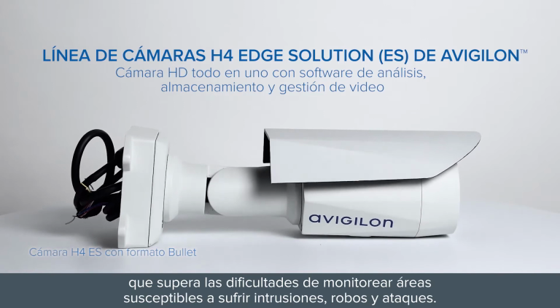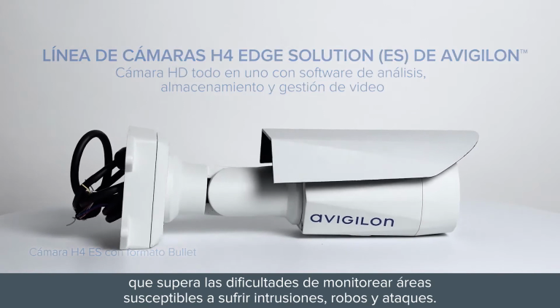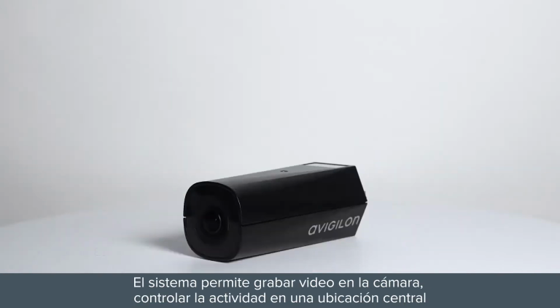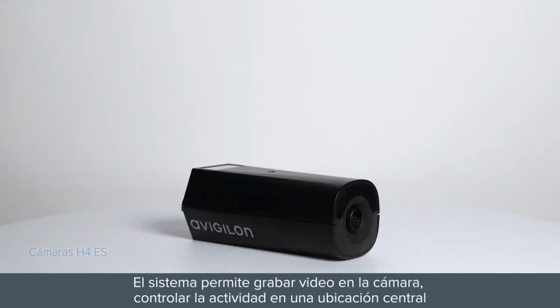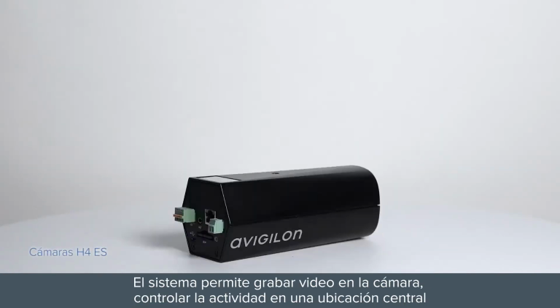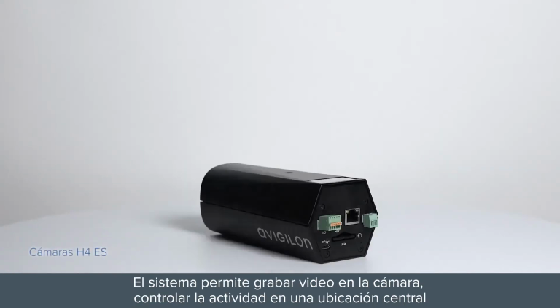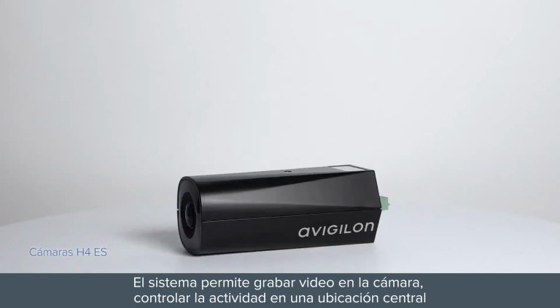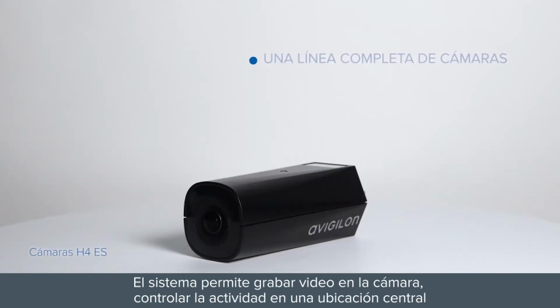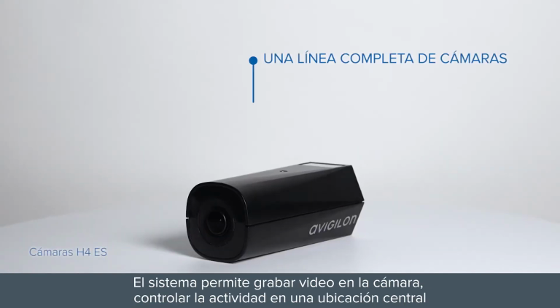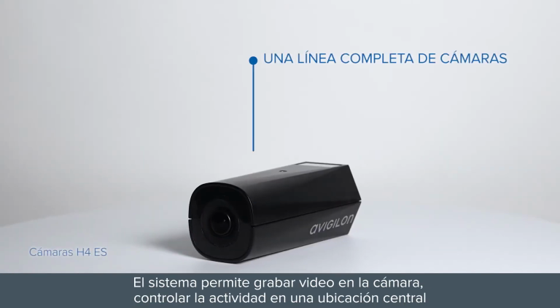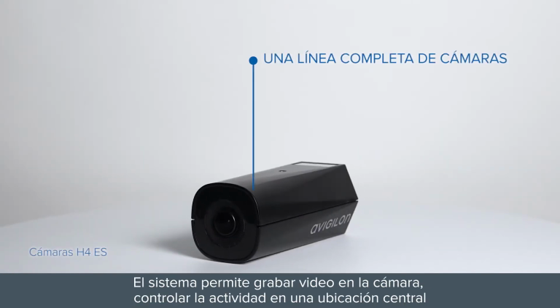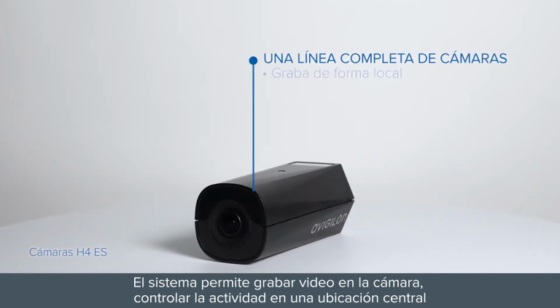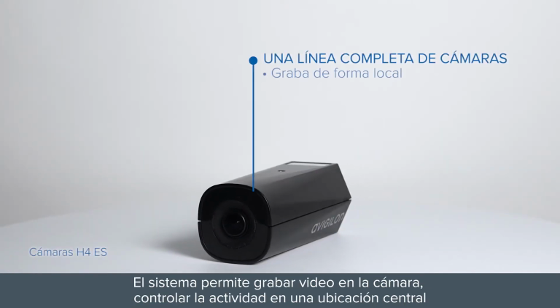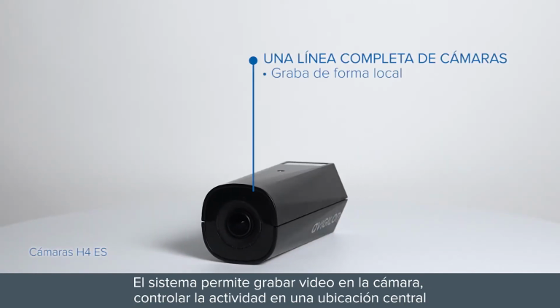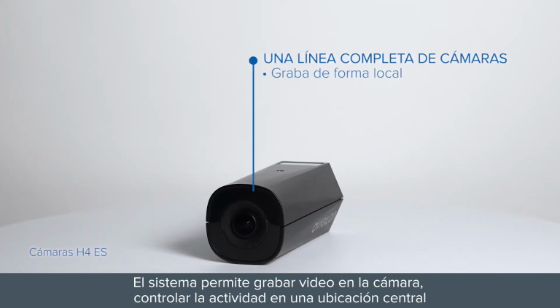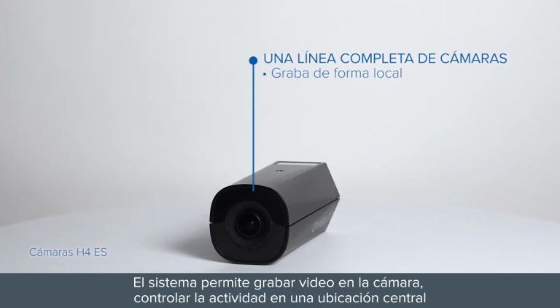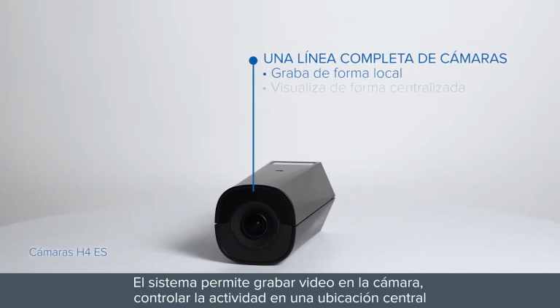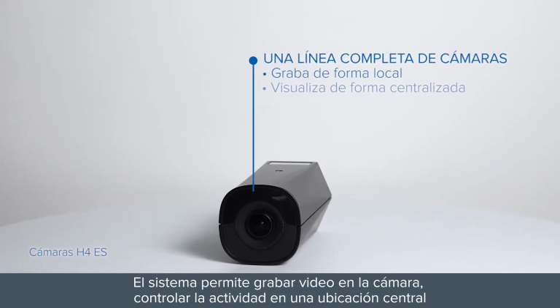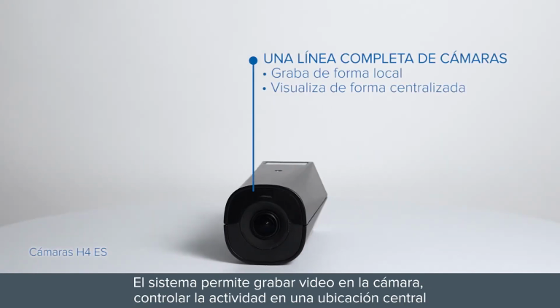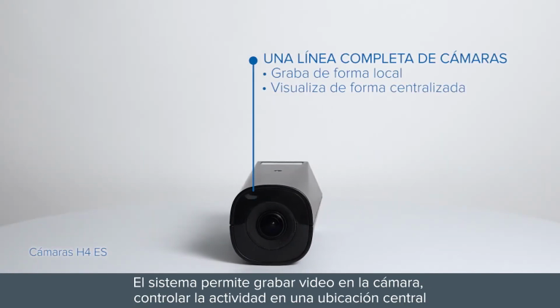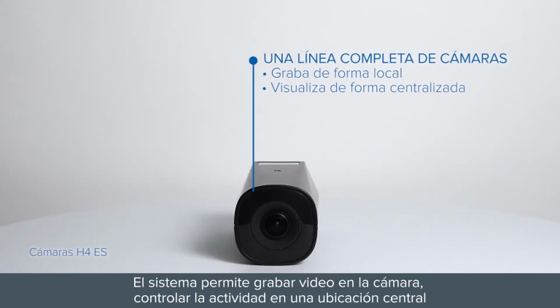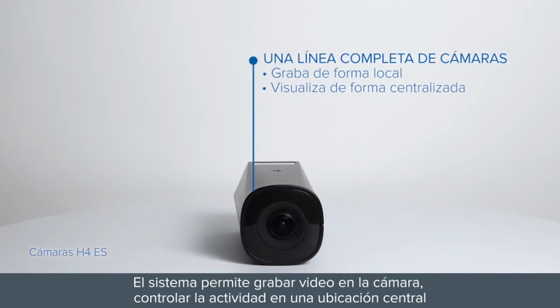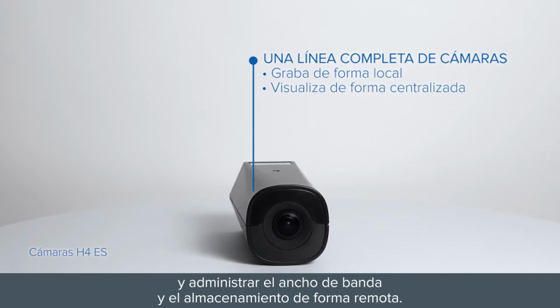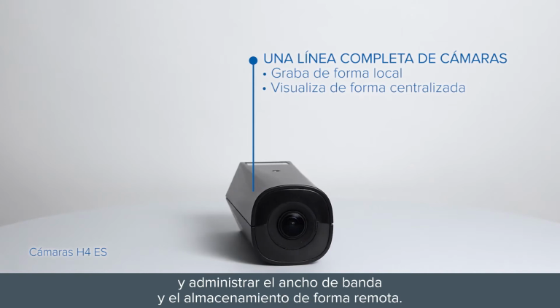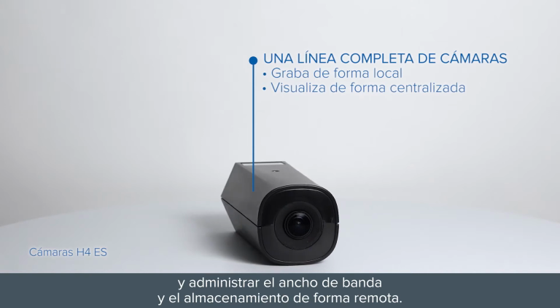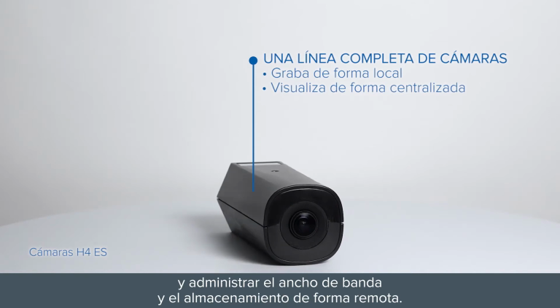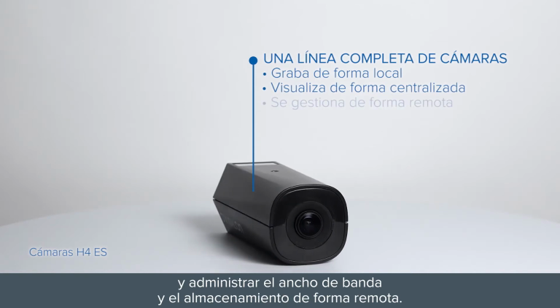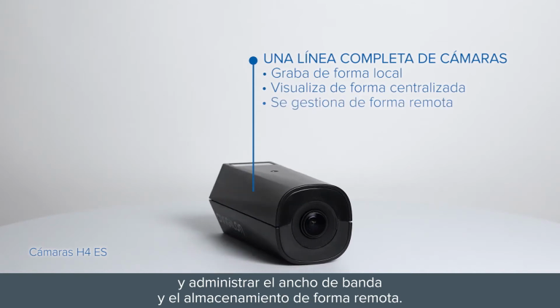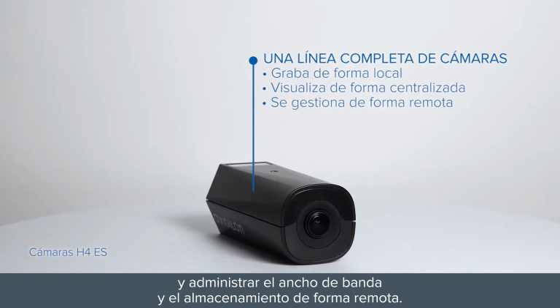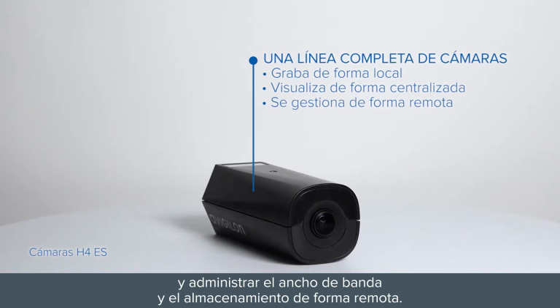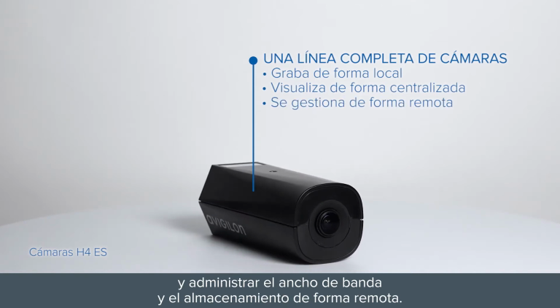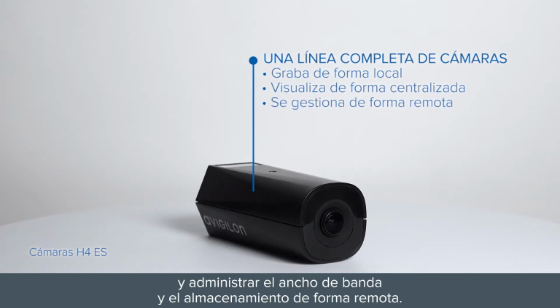The system enables you to record video on the camera, monitor activity in a central location, and manage bandwidth and storage remotely.